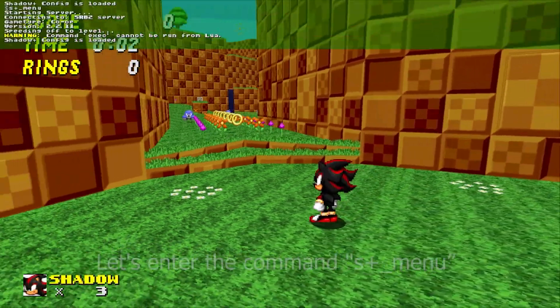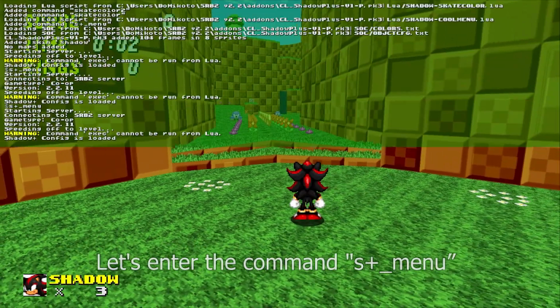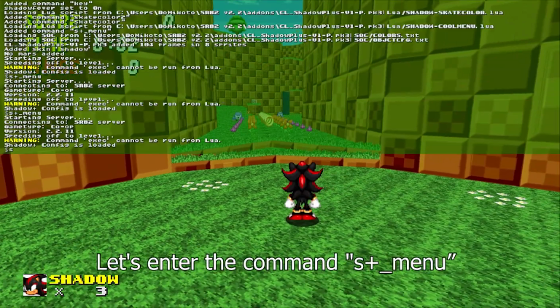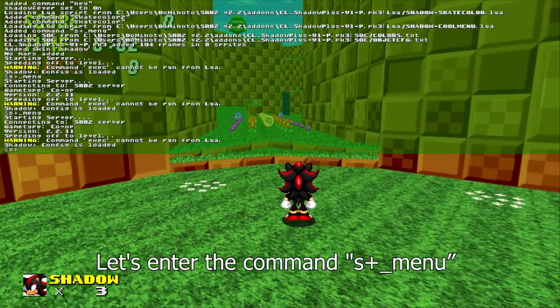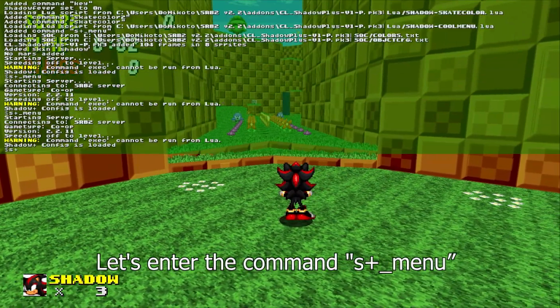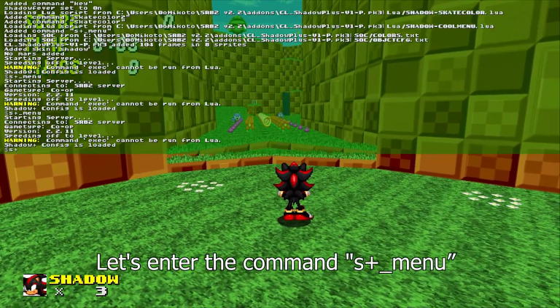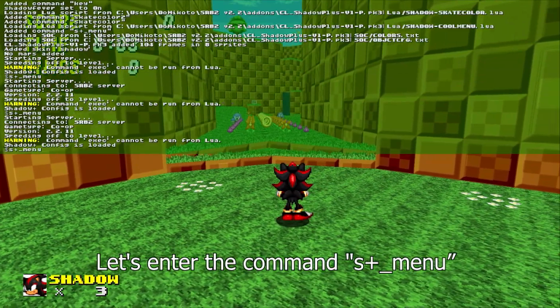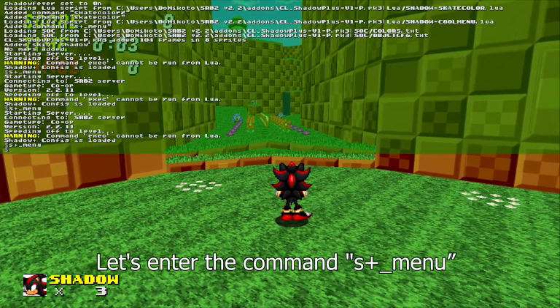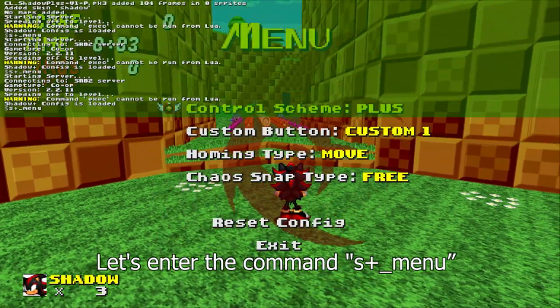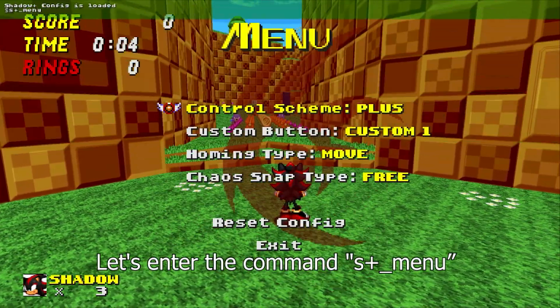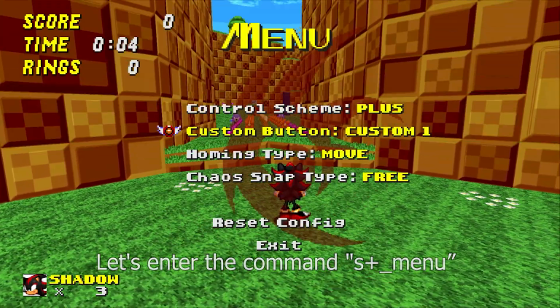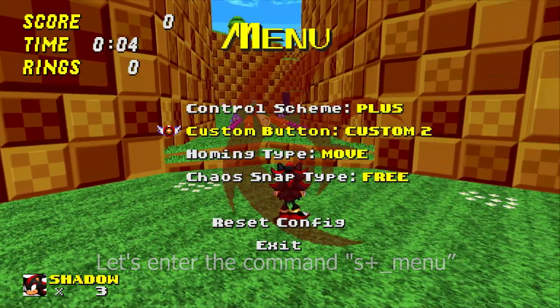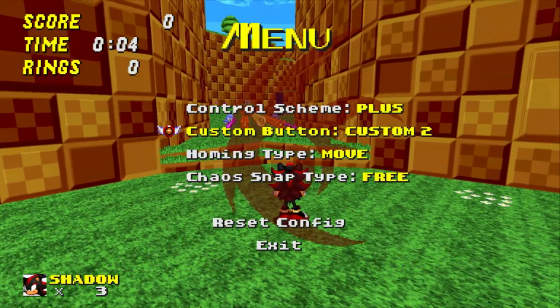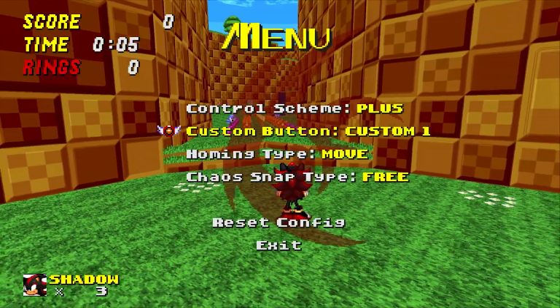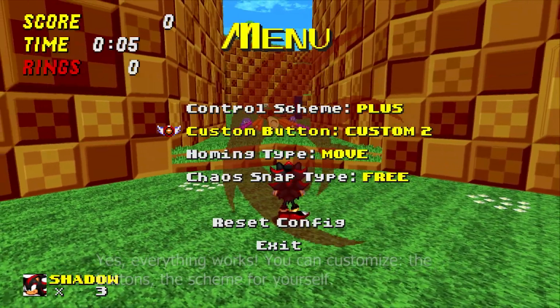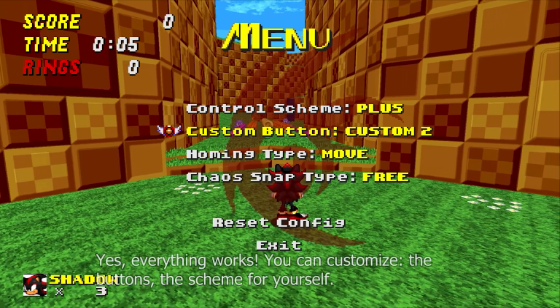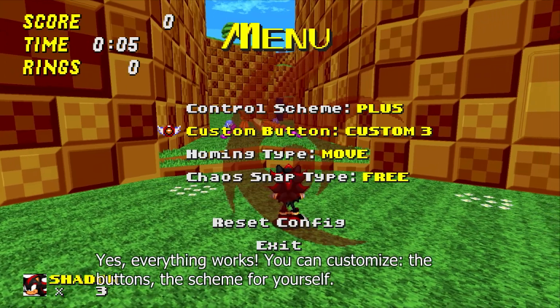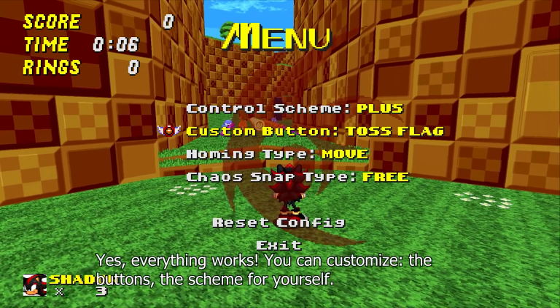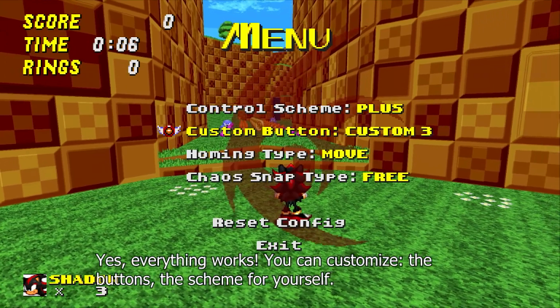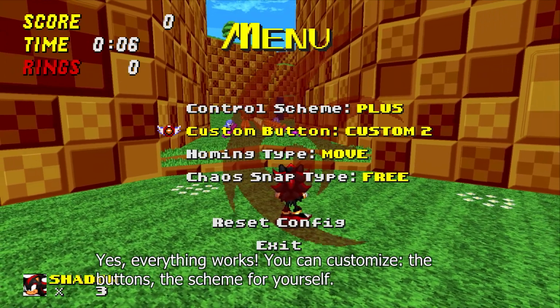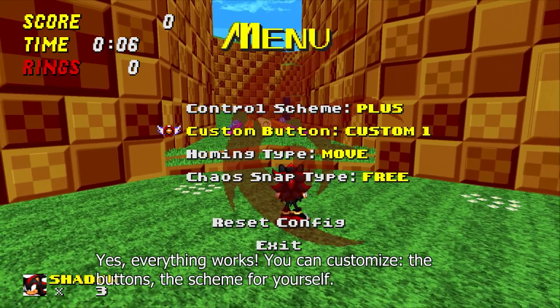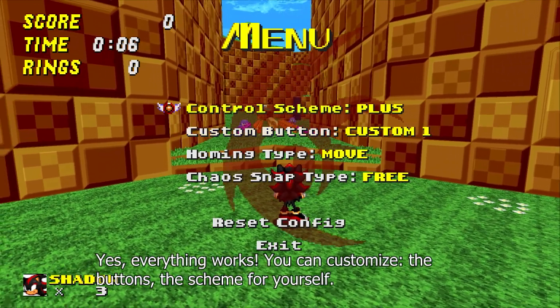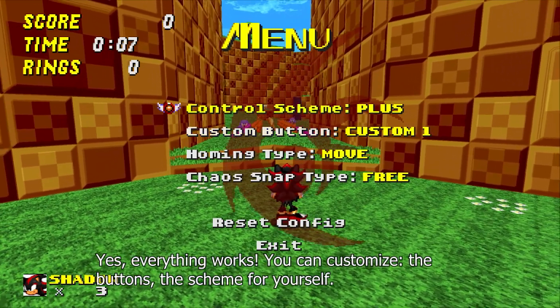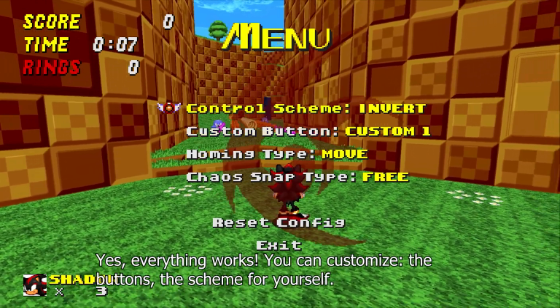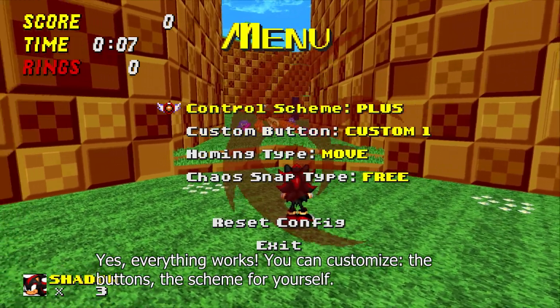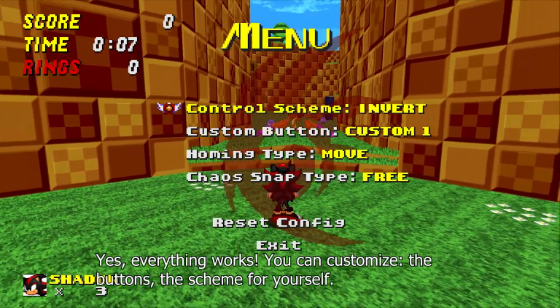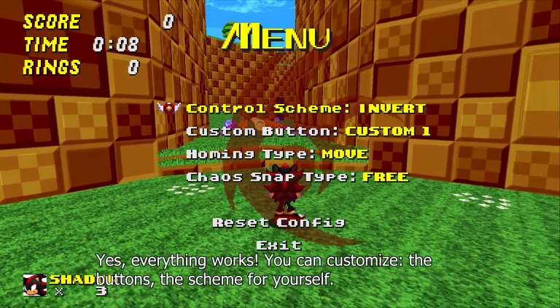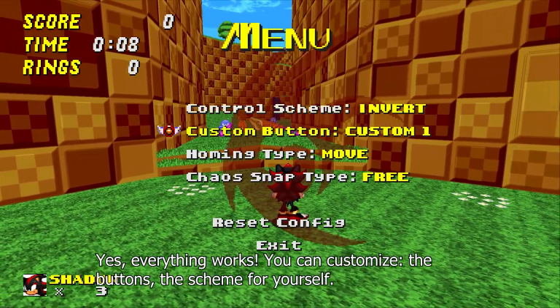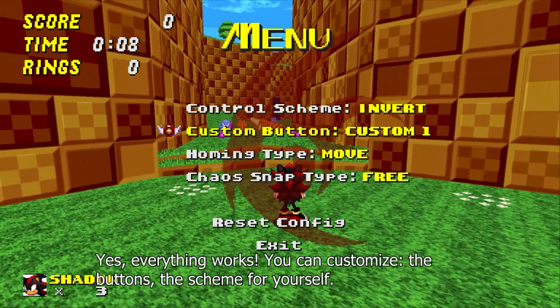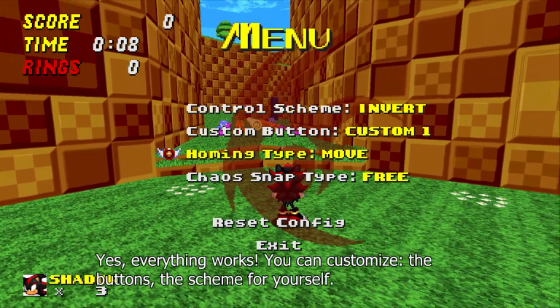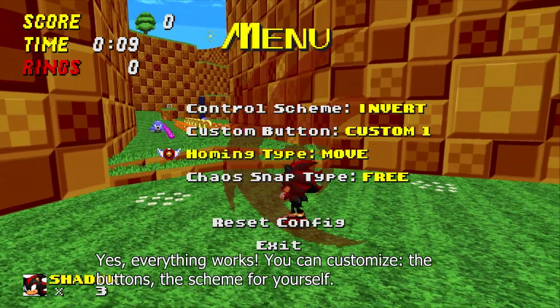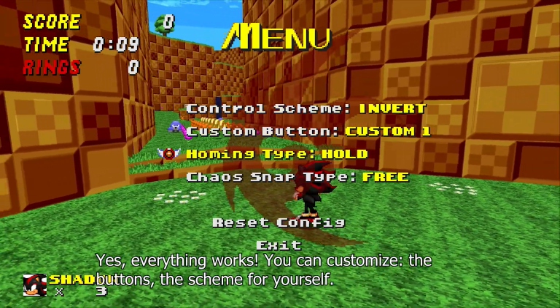Let's enter the command: s_menu. Everything works — you can customize the buttons and the control scheme for yourself.